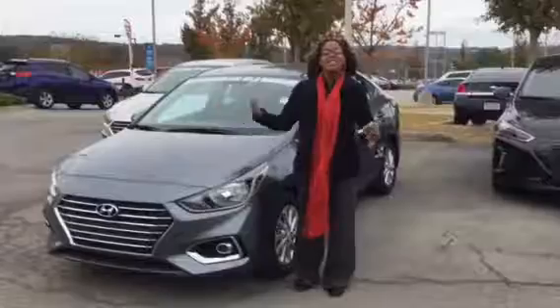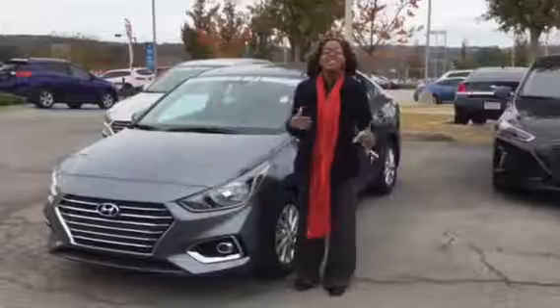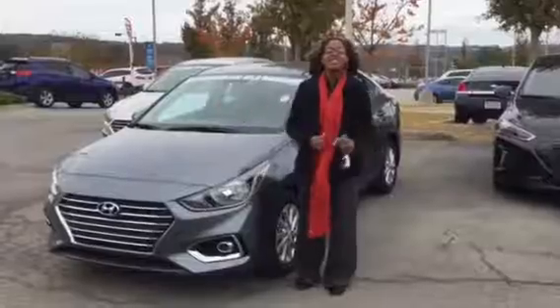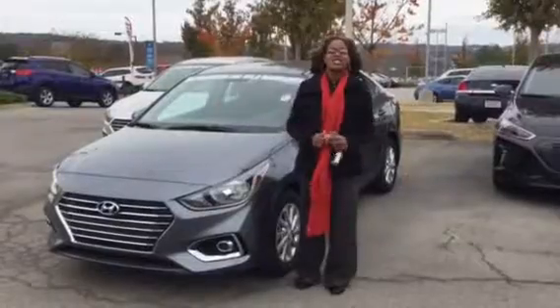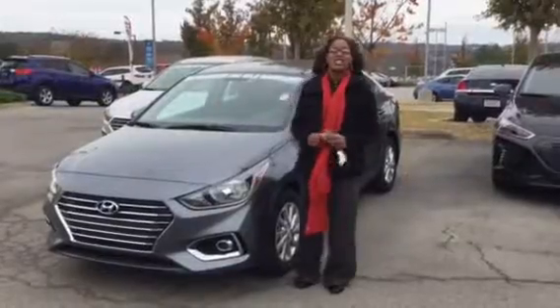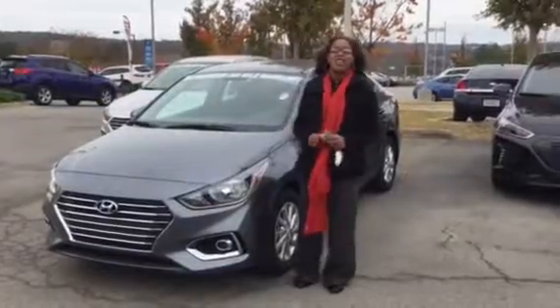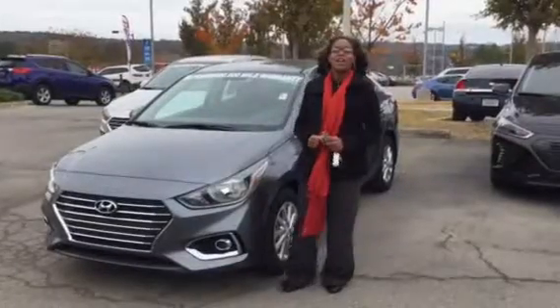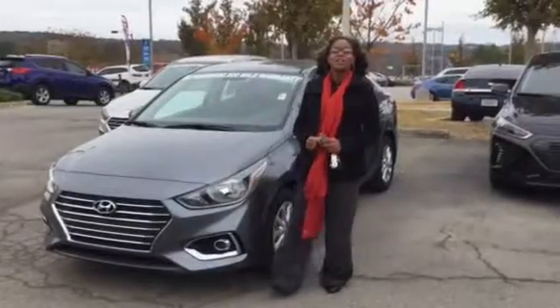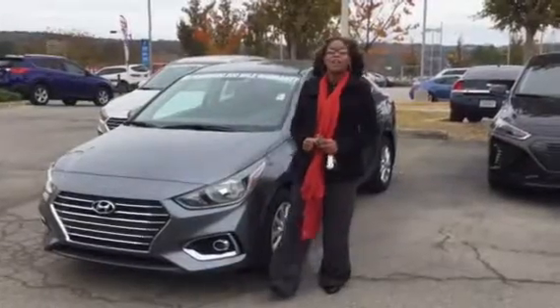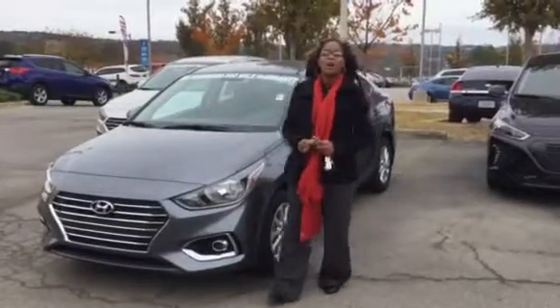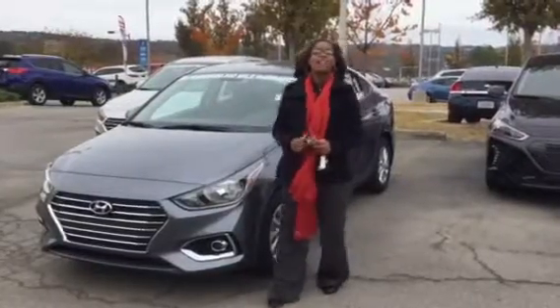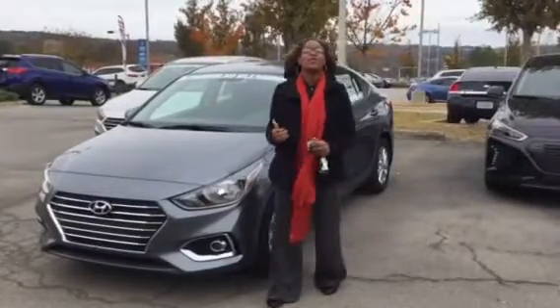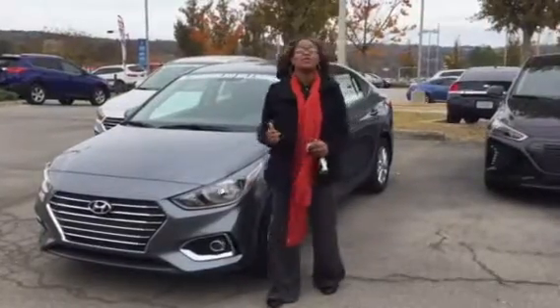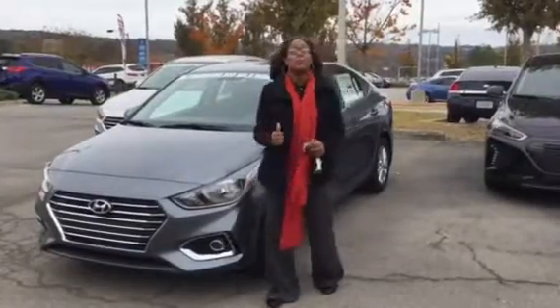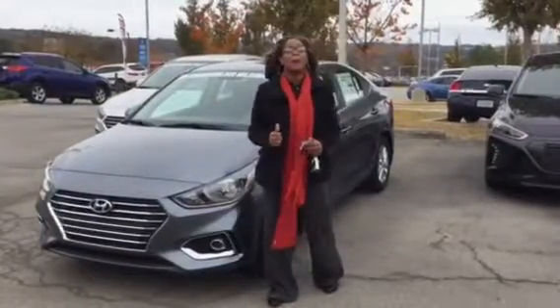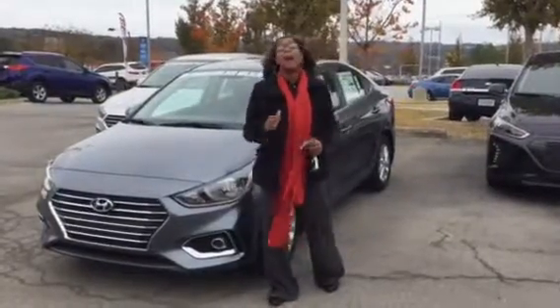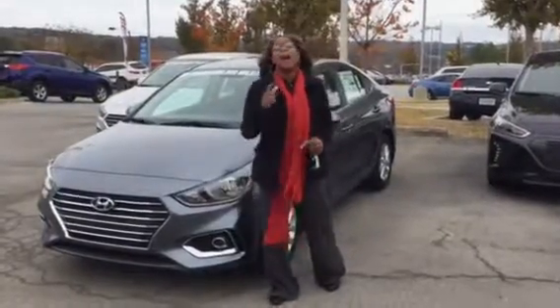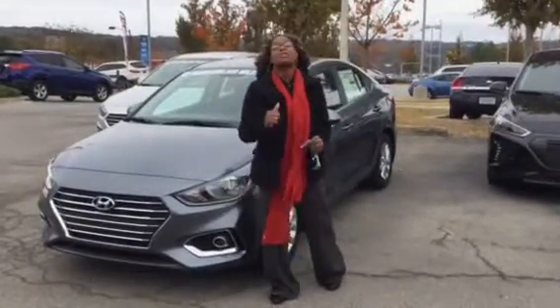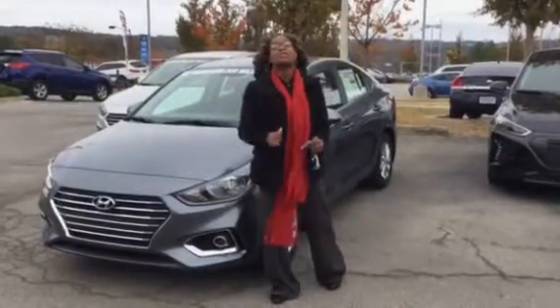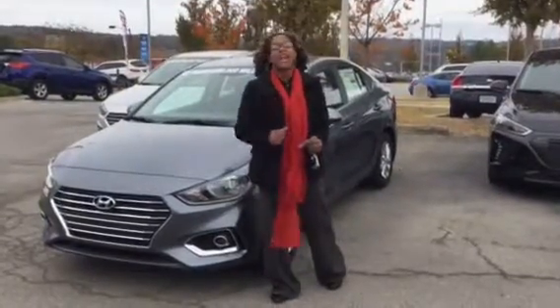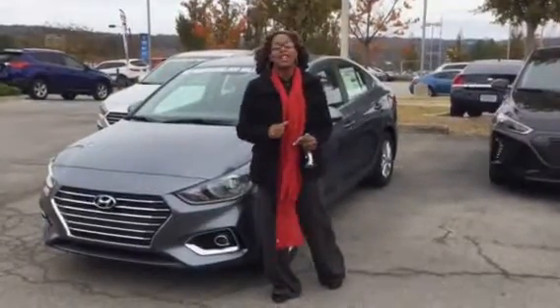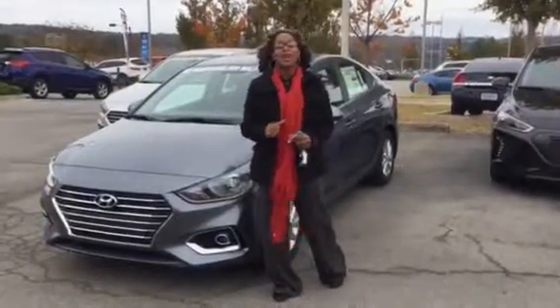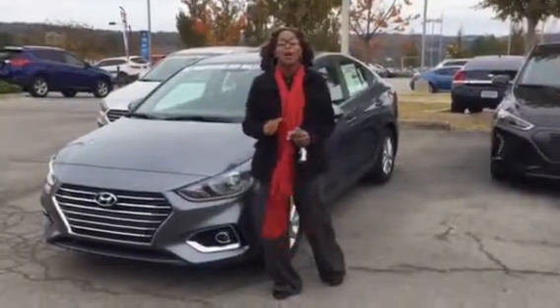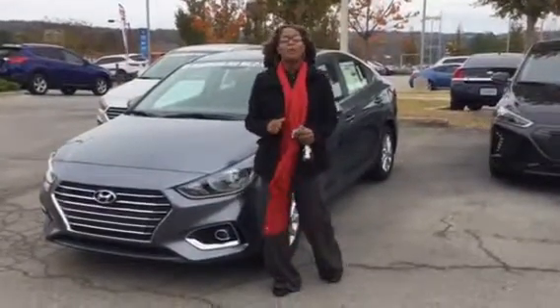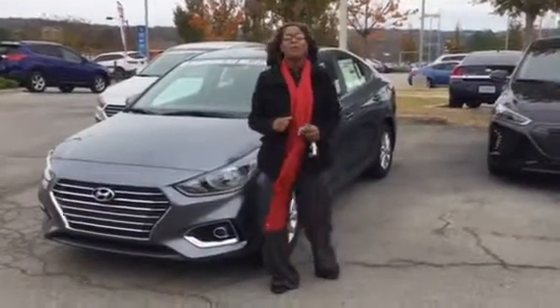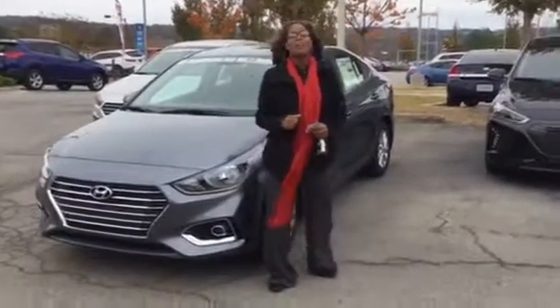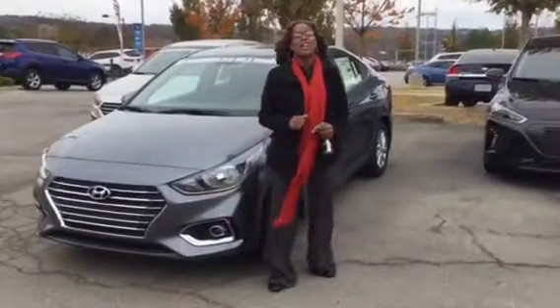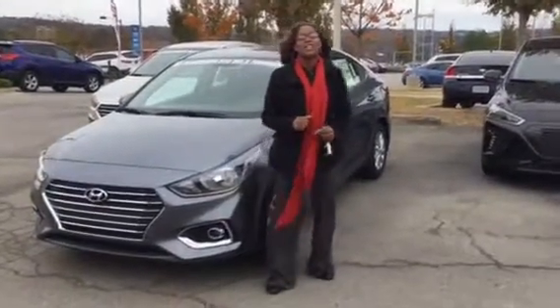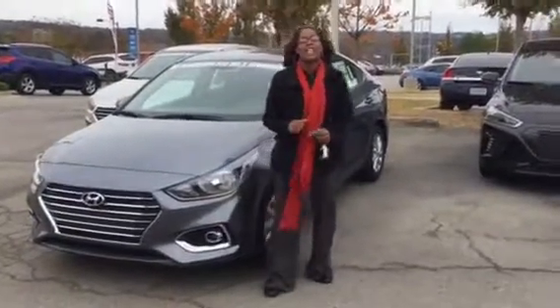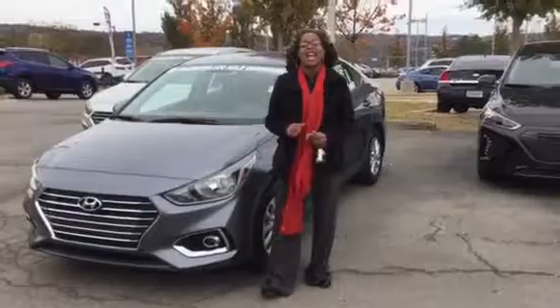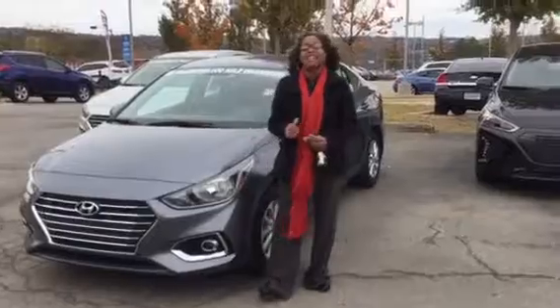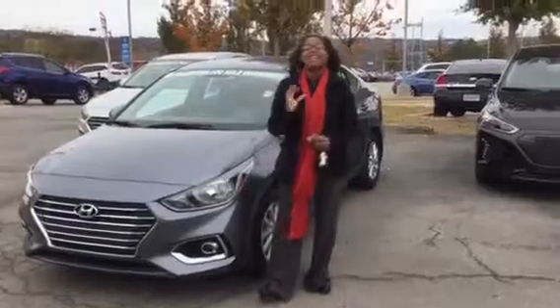Hi Curtis, it's Christina right here at Tamron Hyundai in Hoover, Alabama. I'm so excited you inquired about the 2019 Accent.